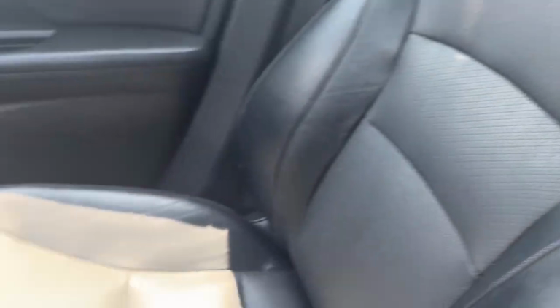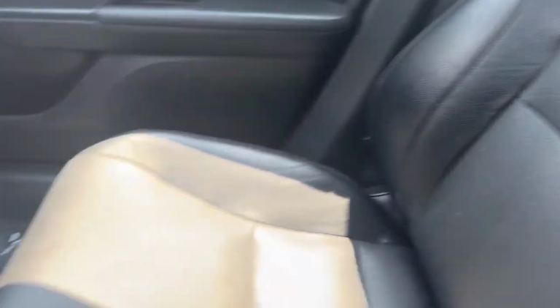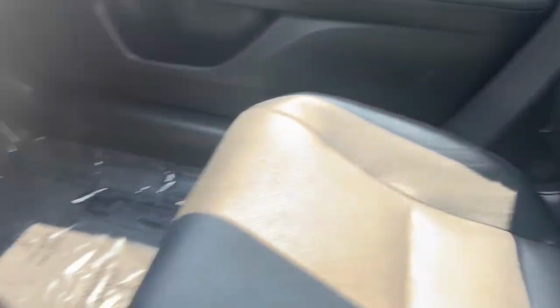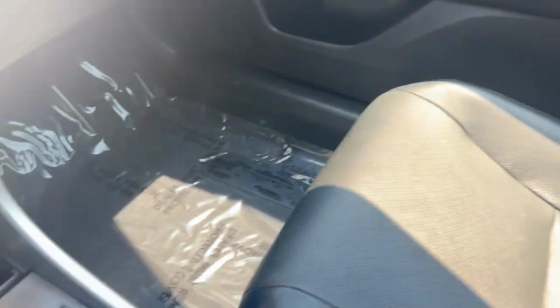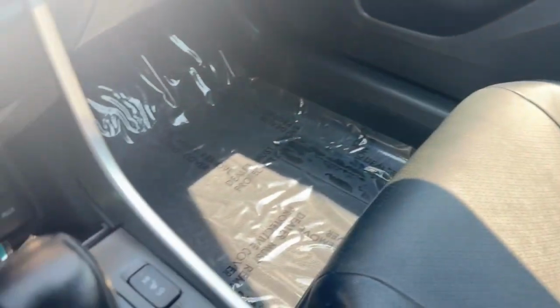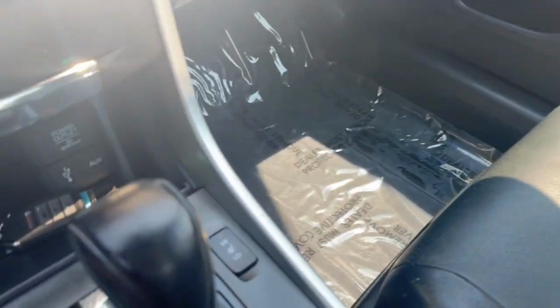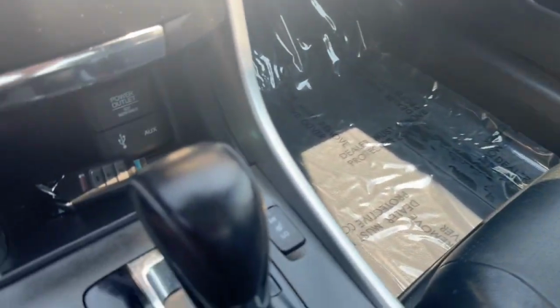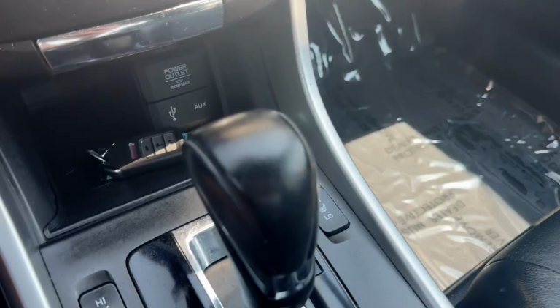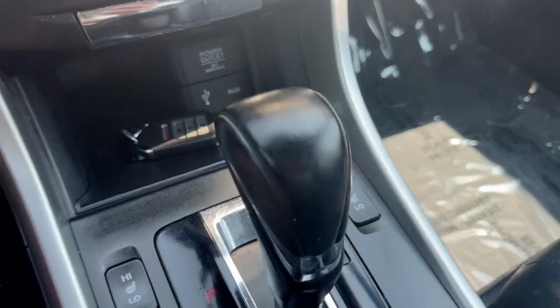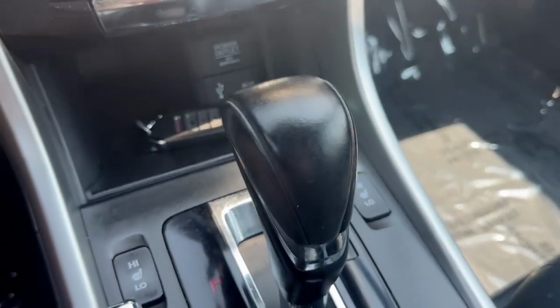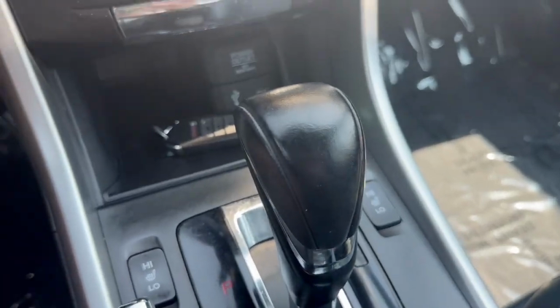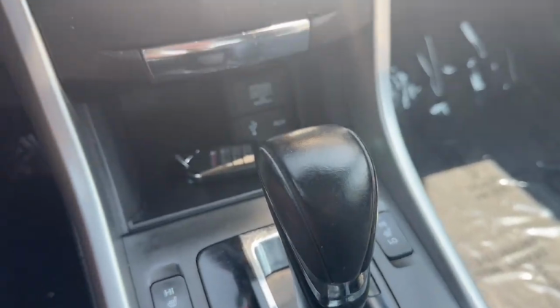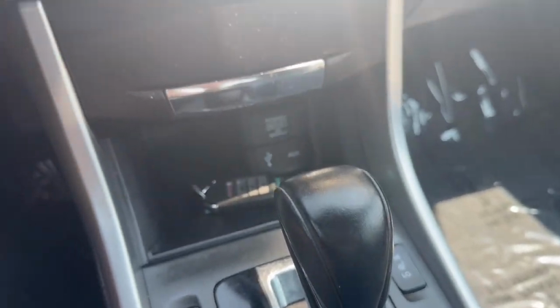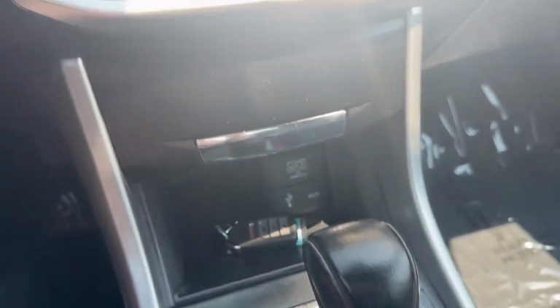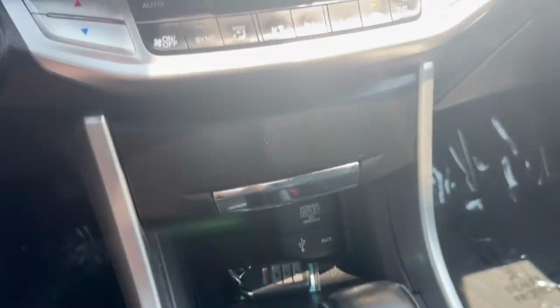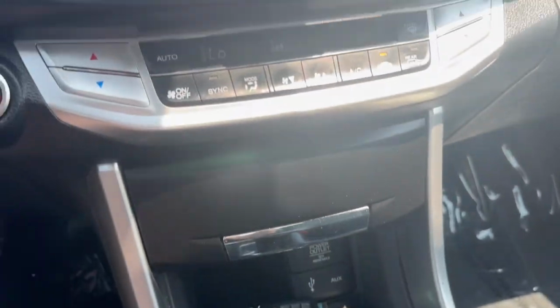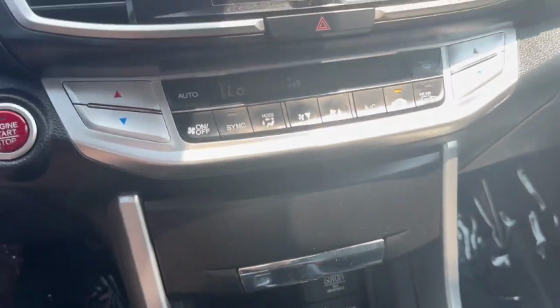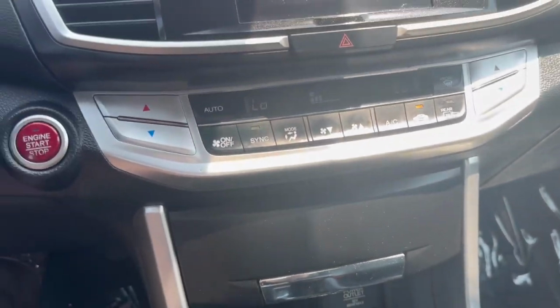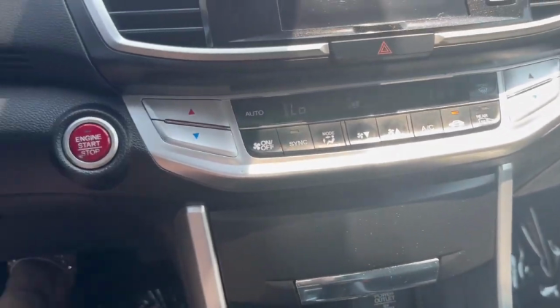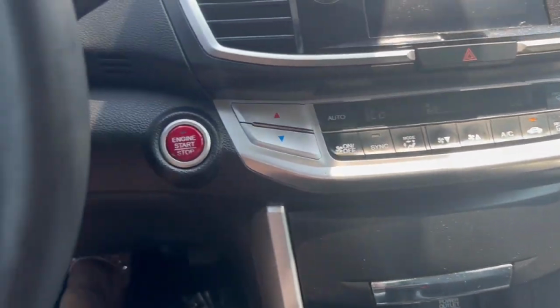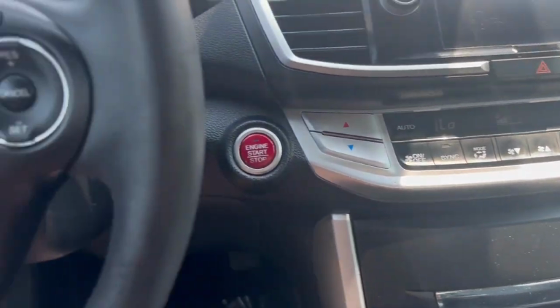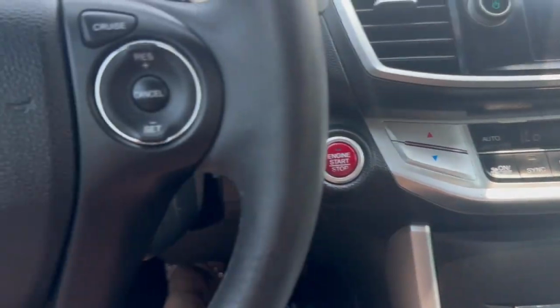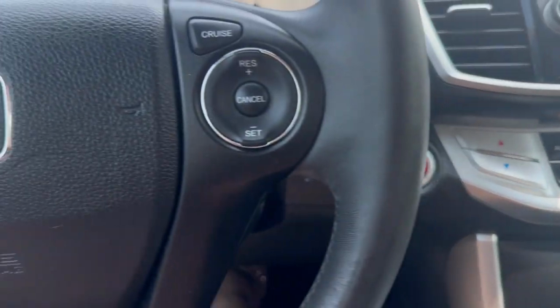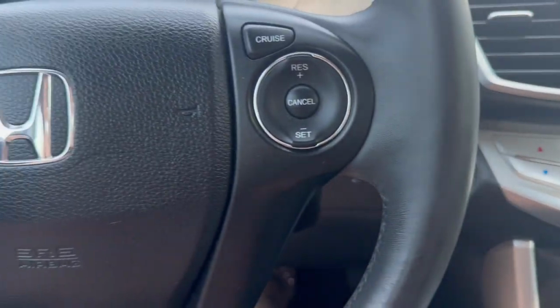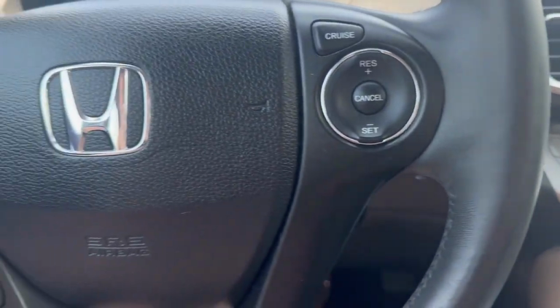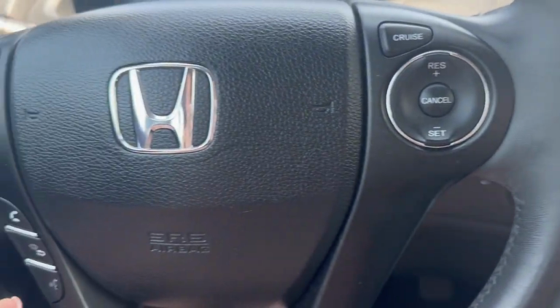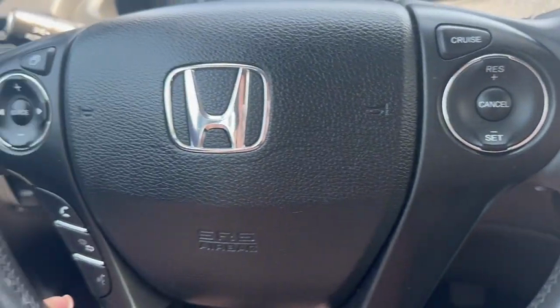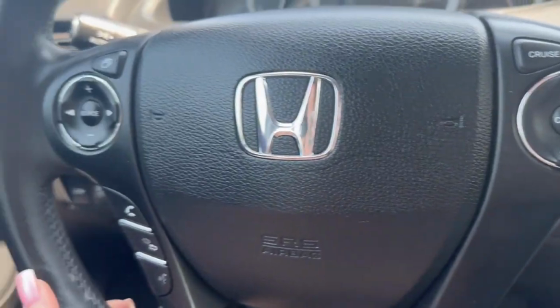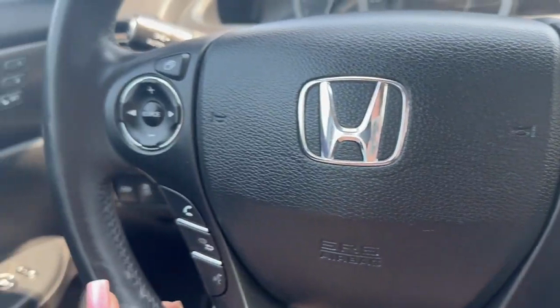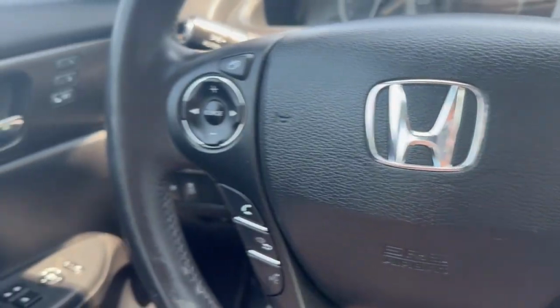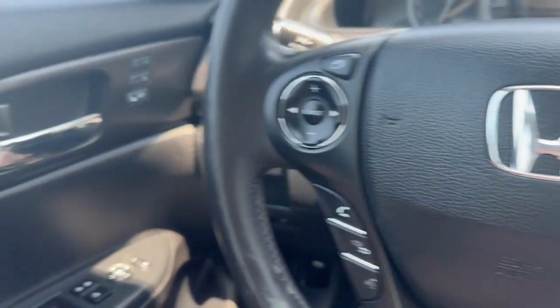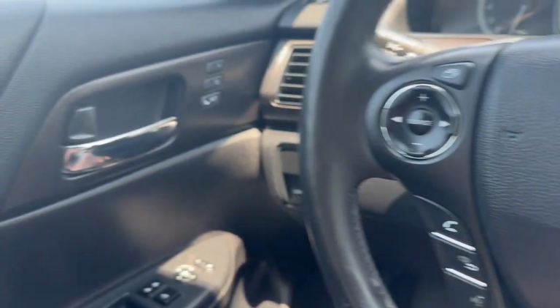You guys, this will not be here long — it's a beauty. Come on by Airport Auto Sales today to check it out. Bye, you guys.